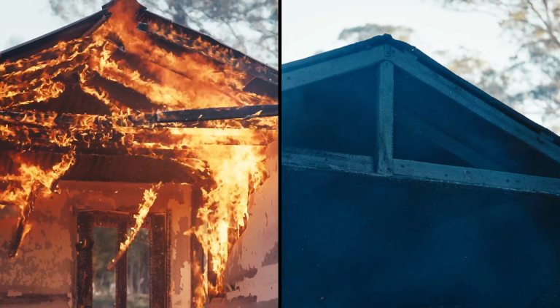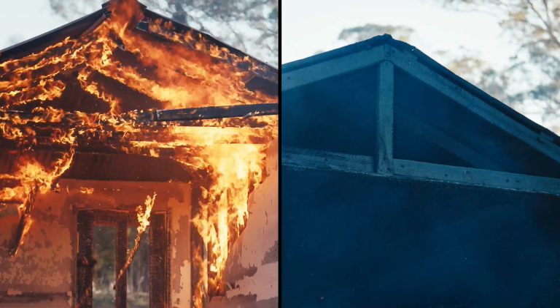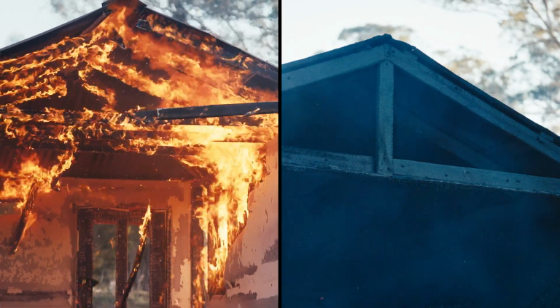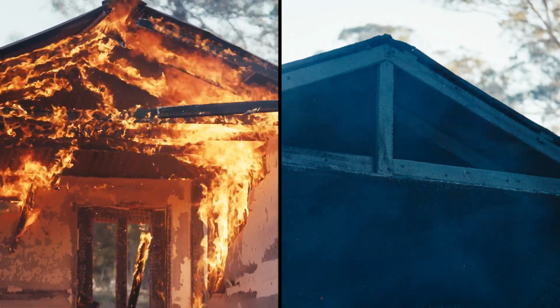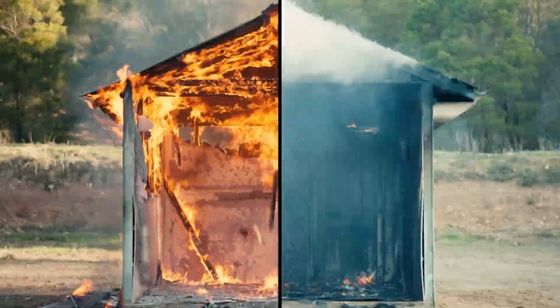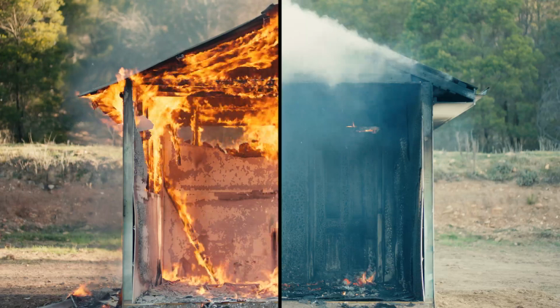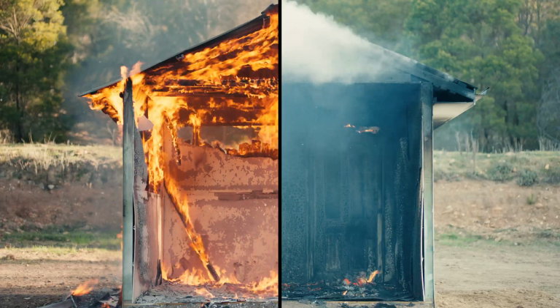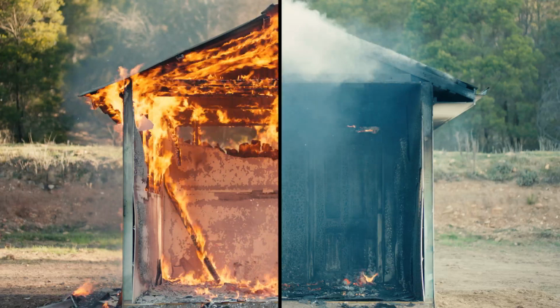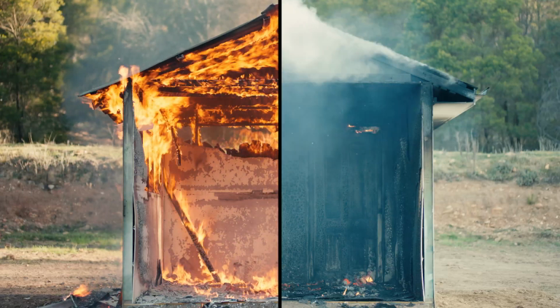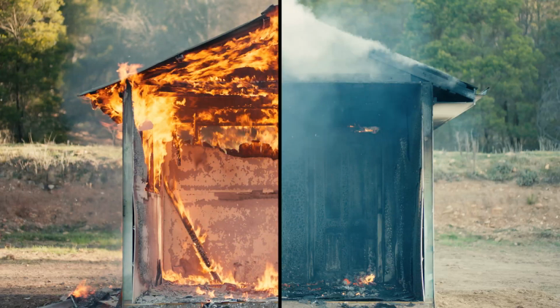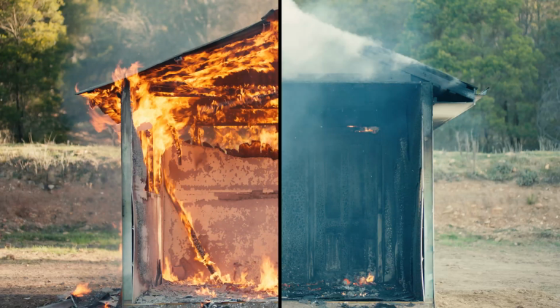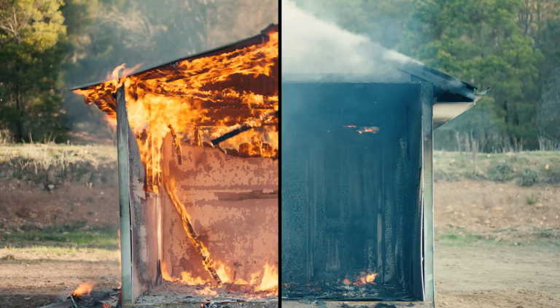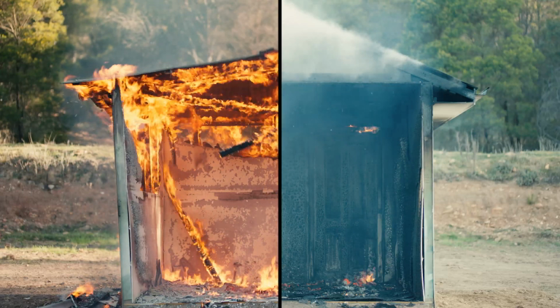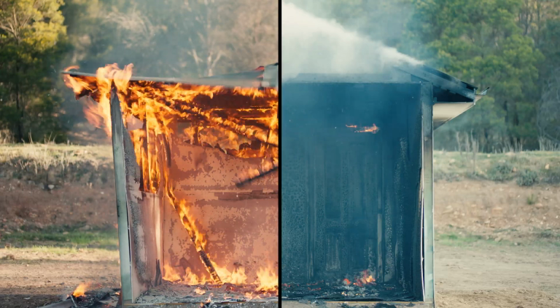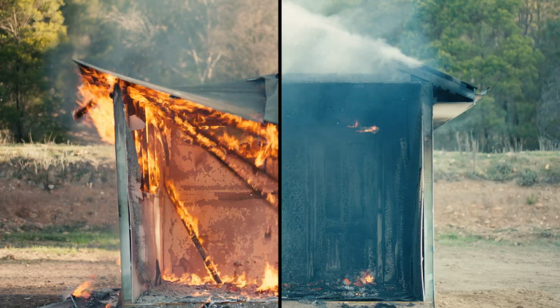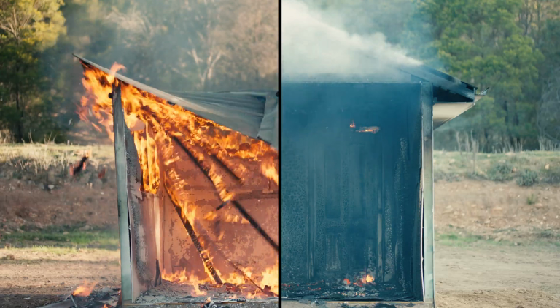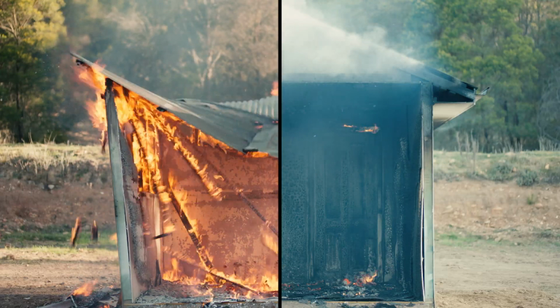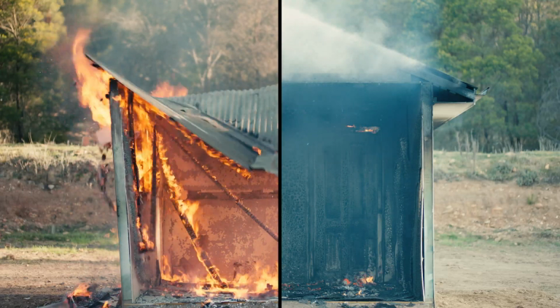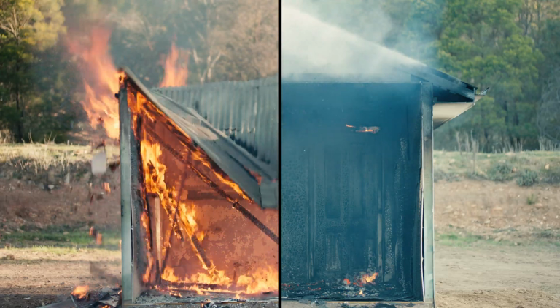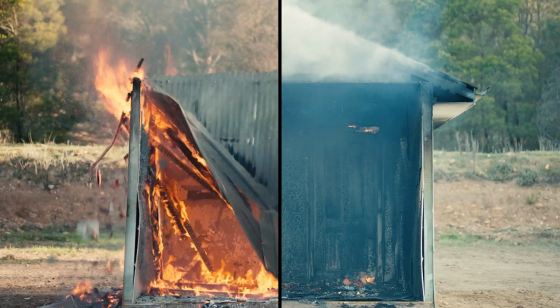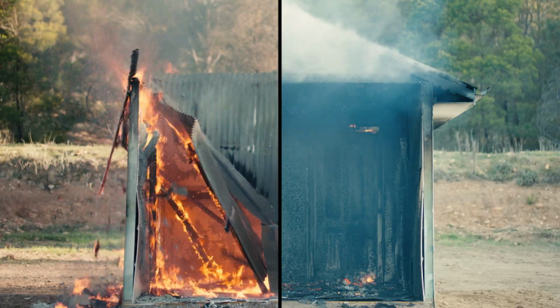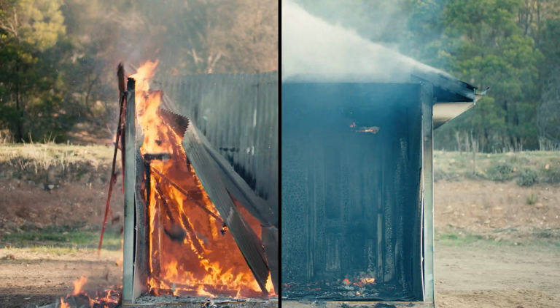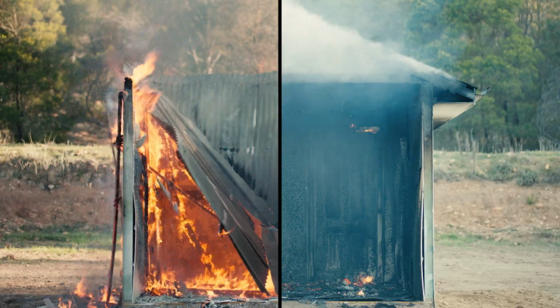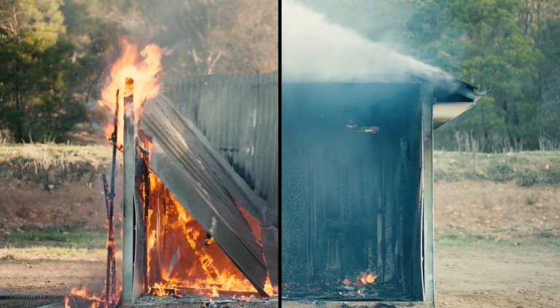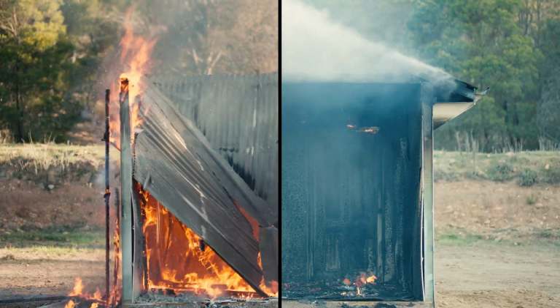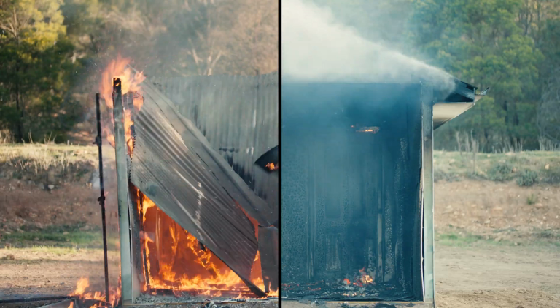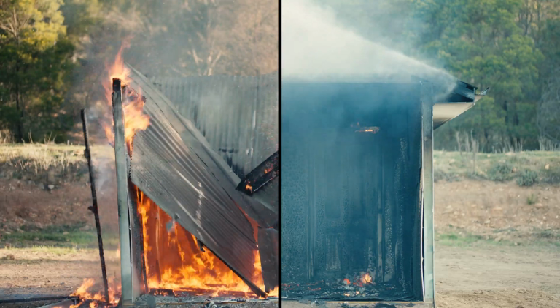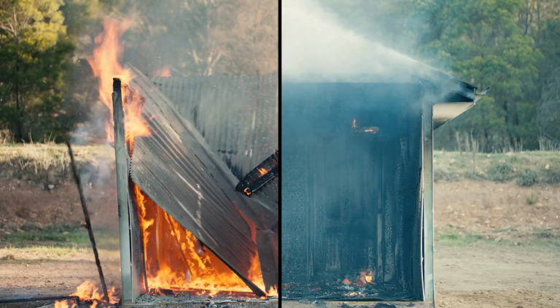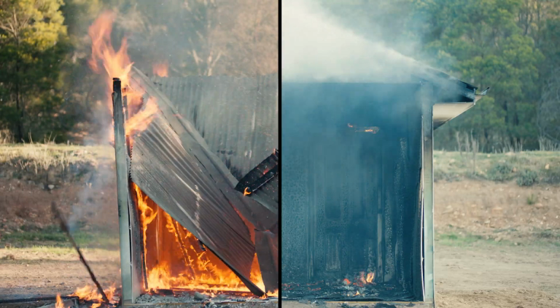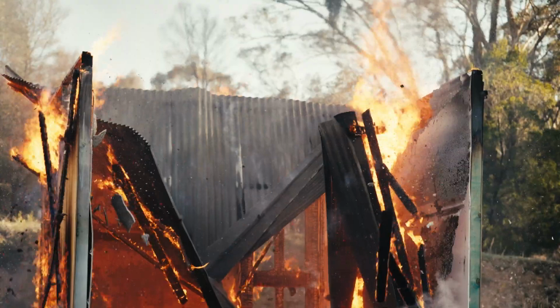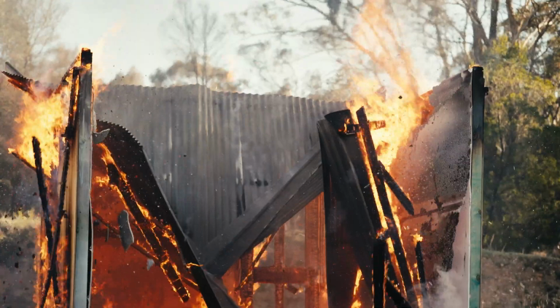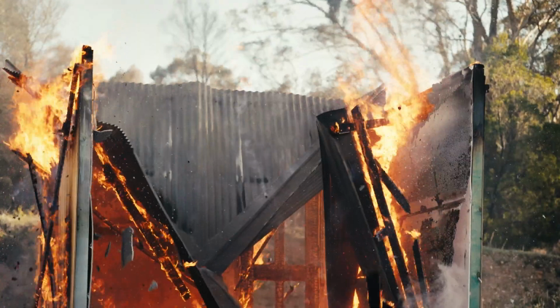The control home, untreated, succumbs quickly, leaving no room for escape.